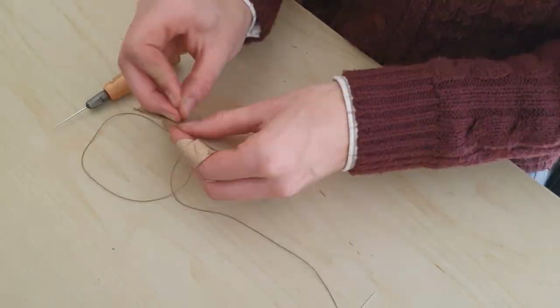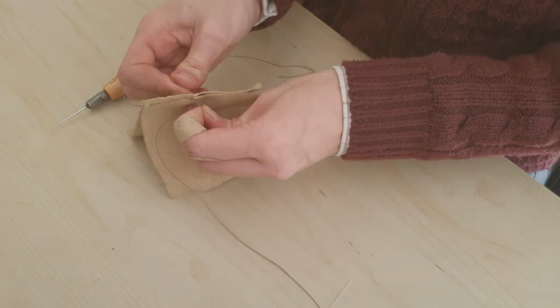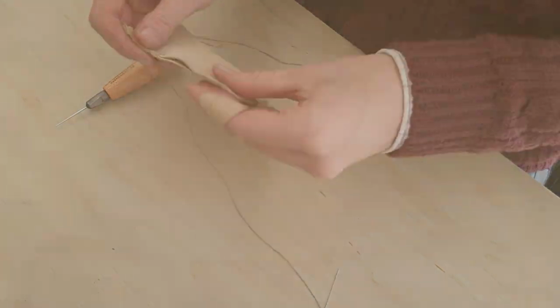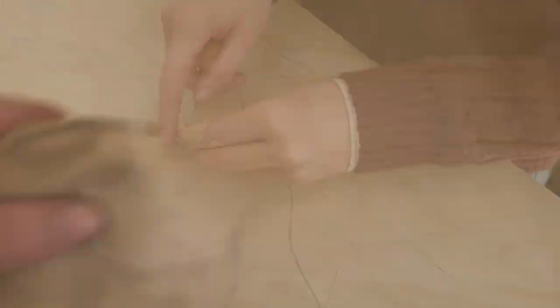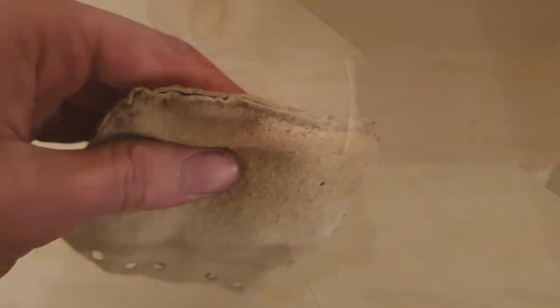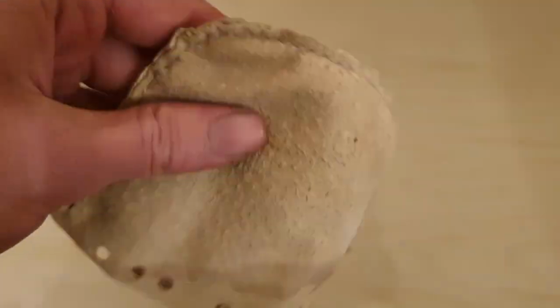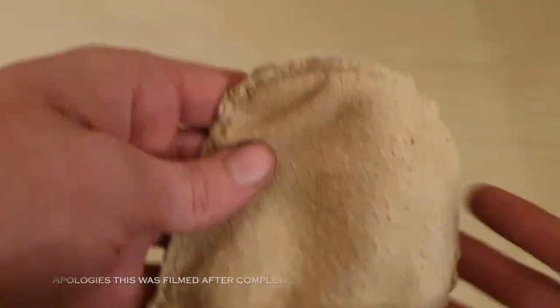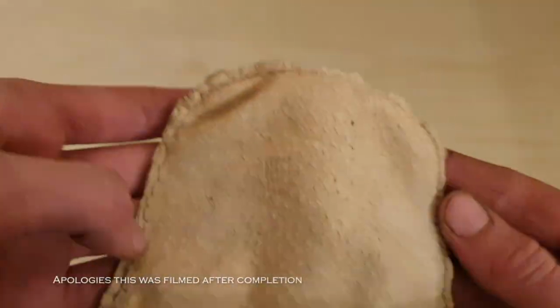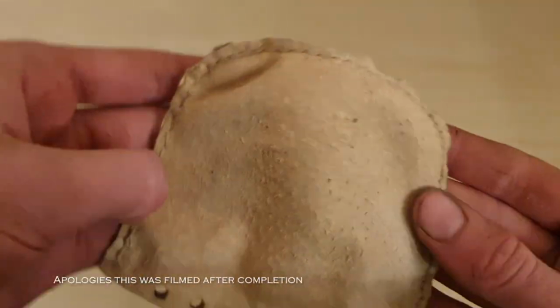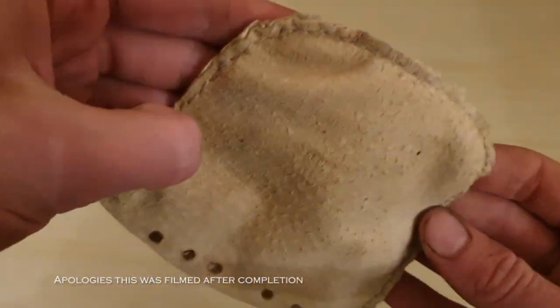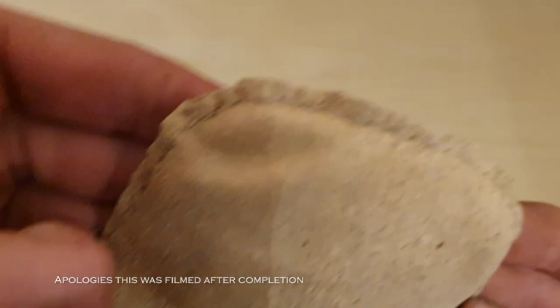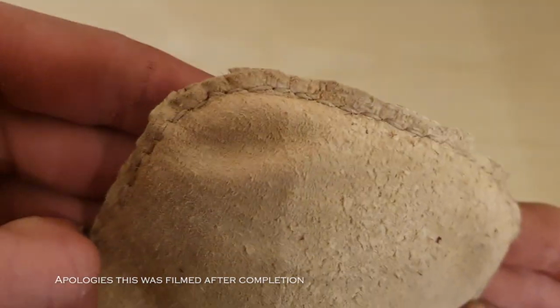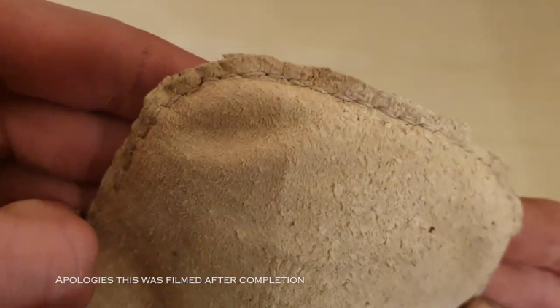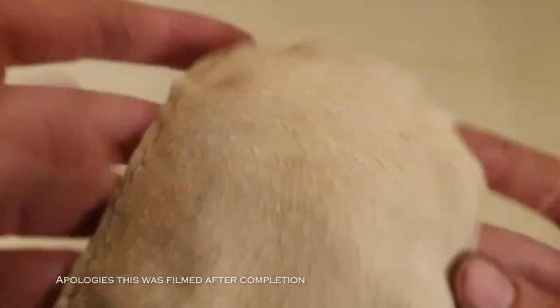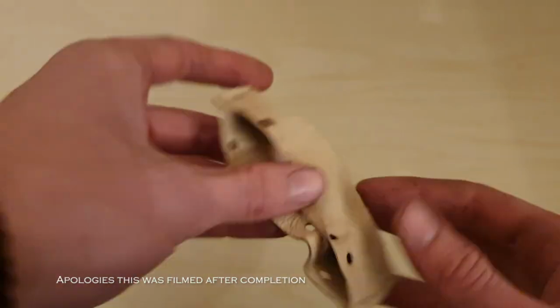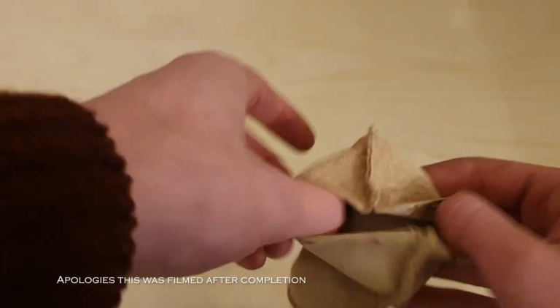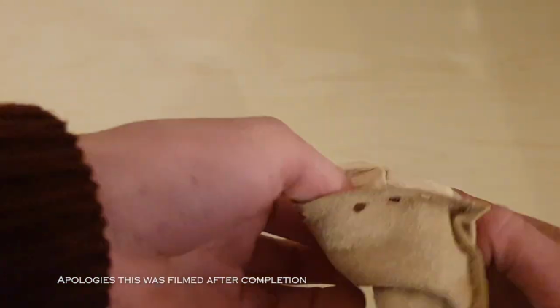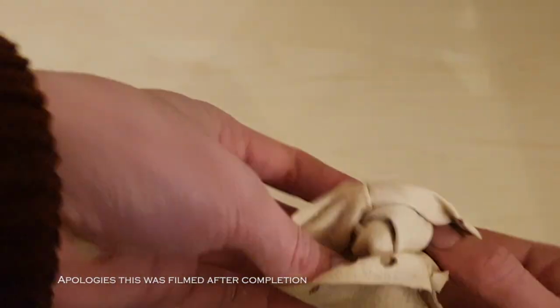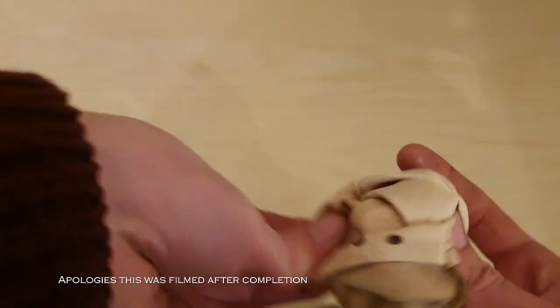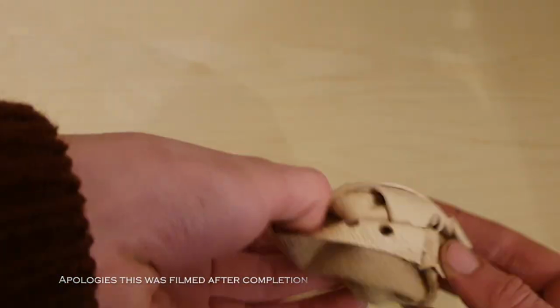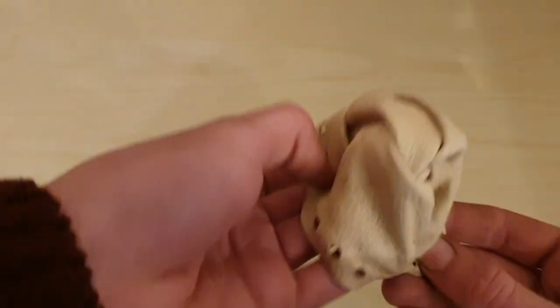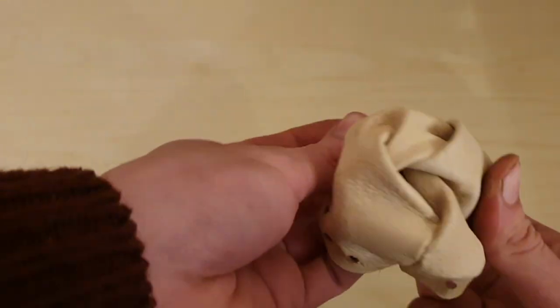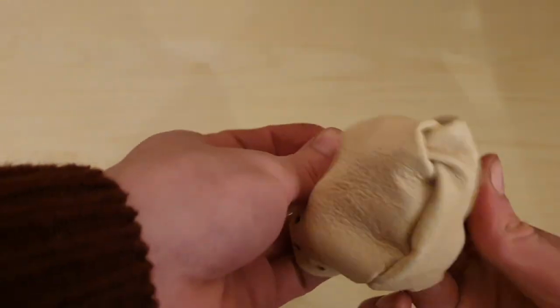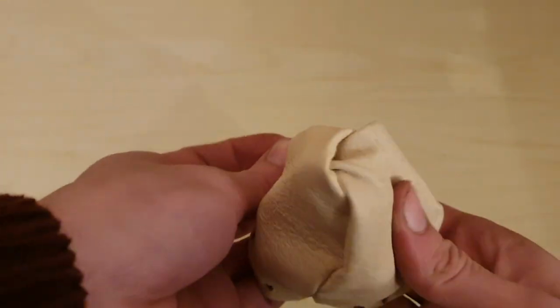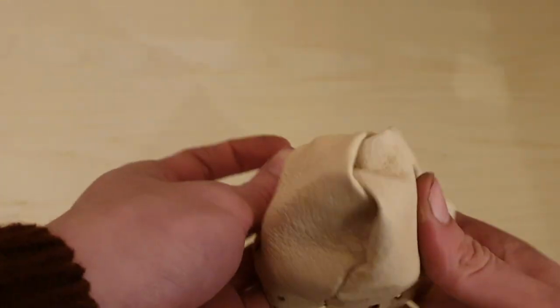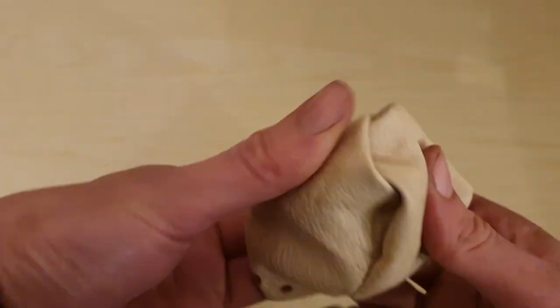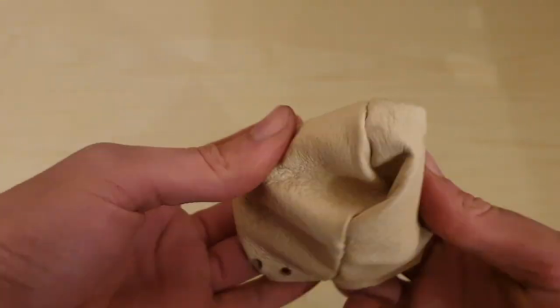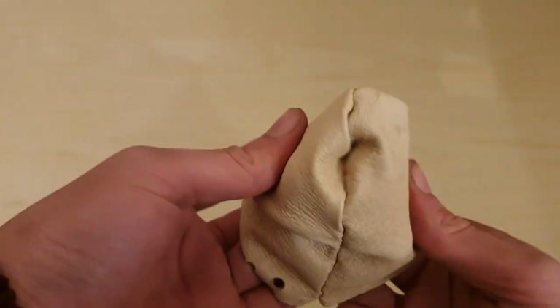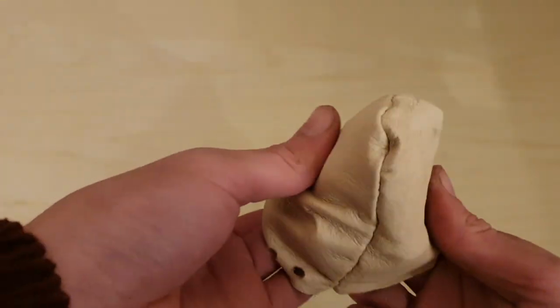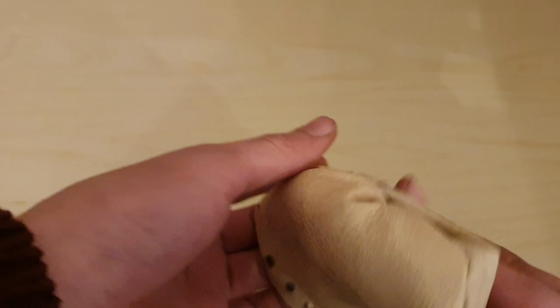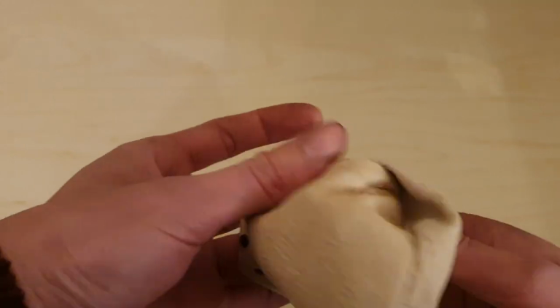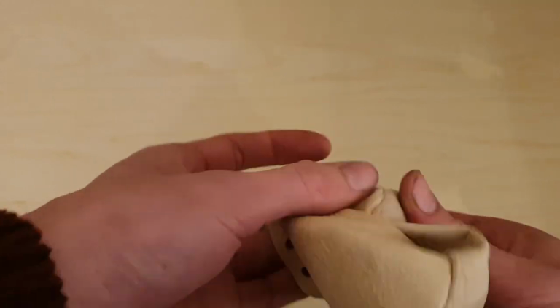Once all the sewing is complete, the bags are turned inside out and holes are punched for the leather cords to go through.